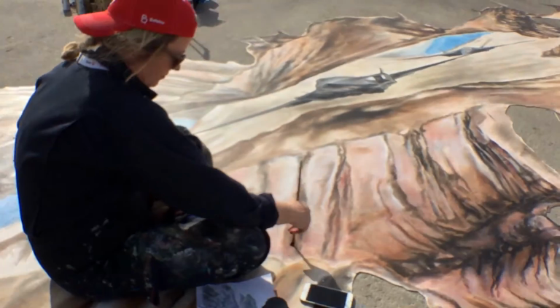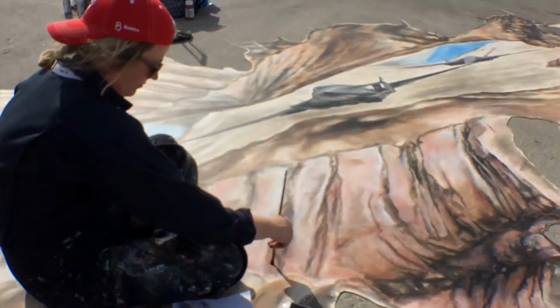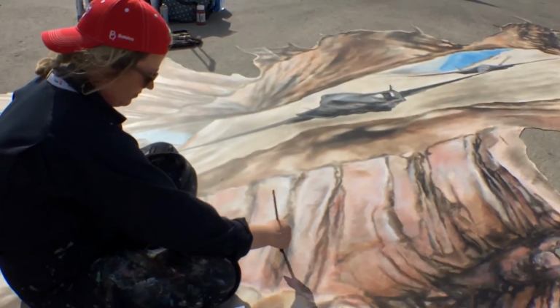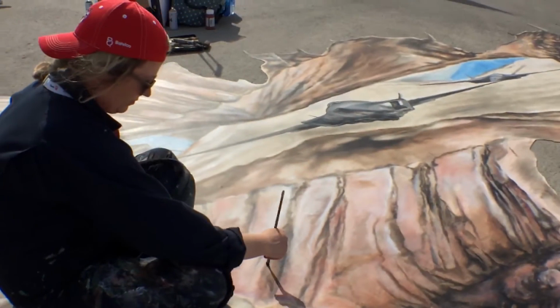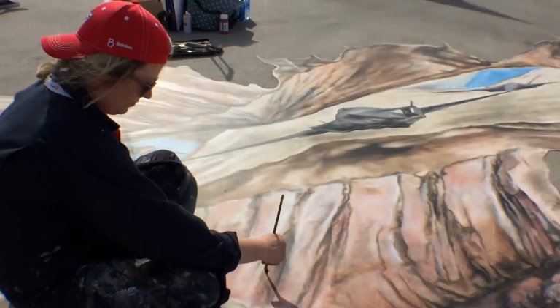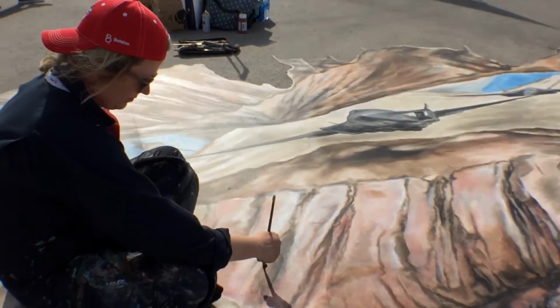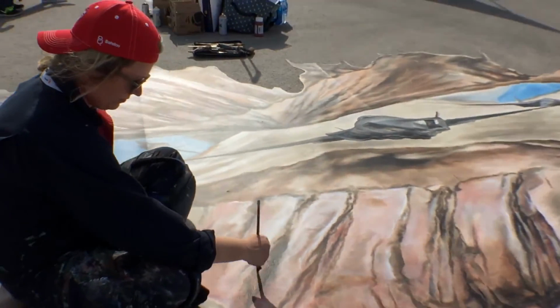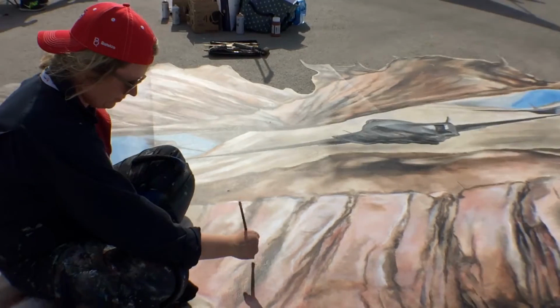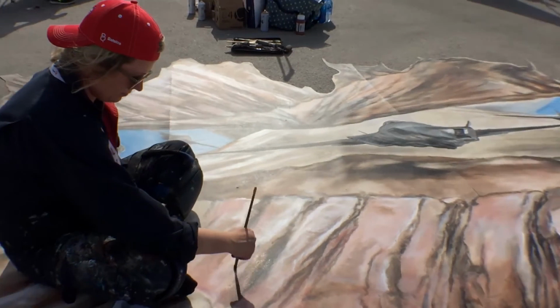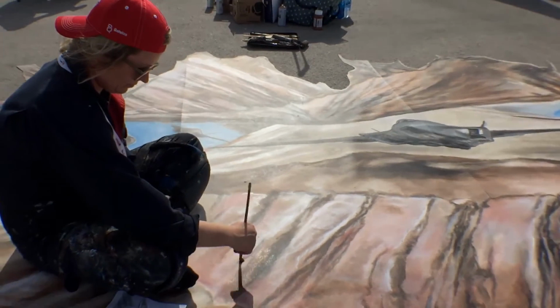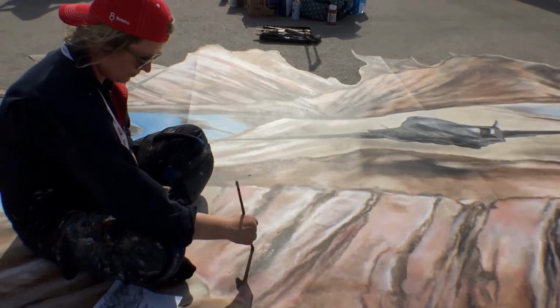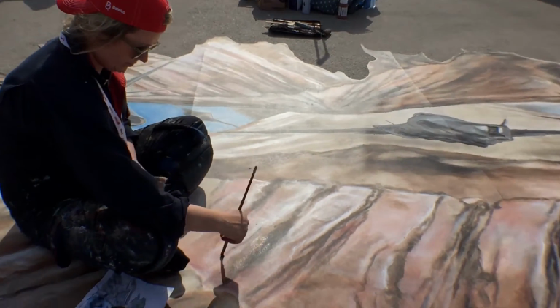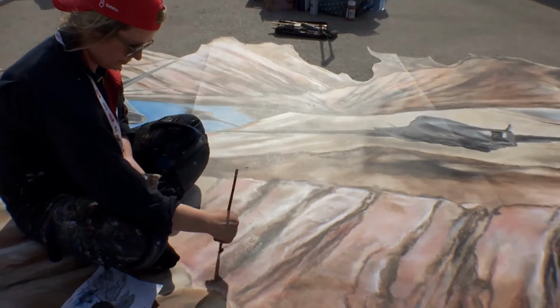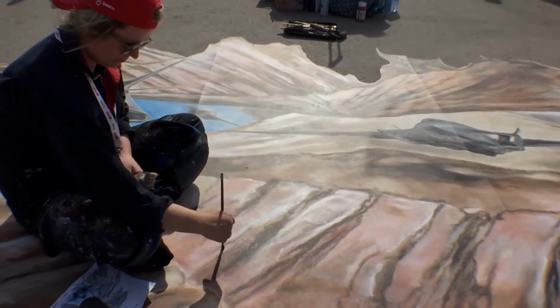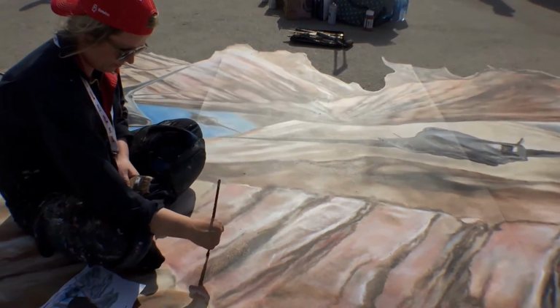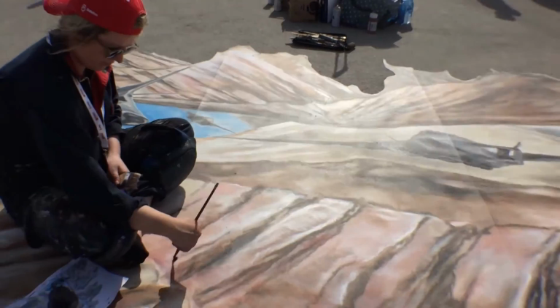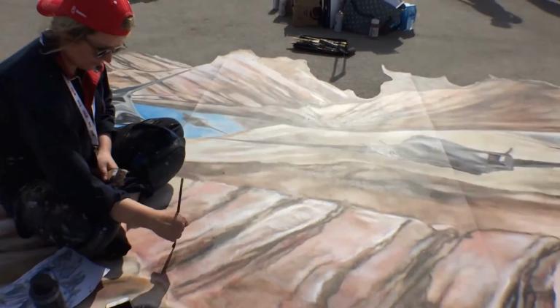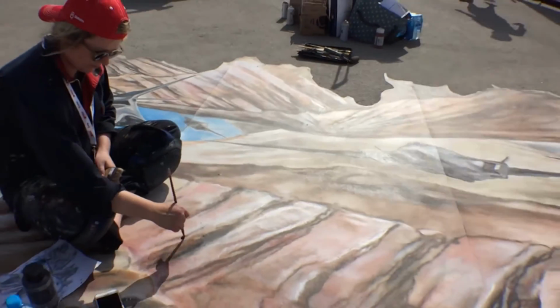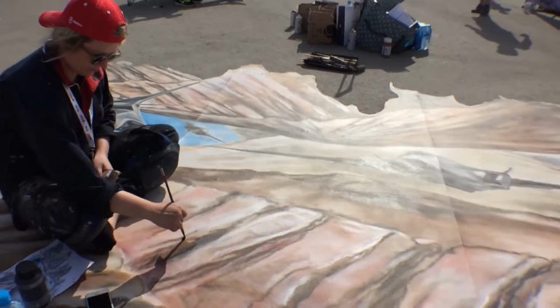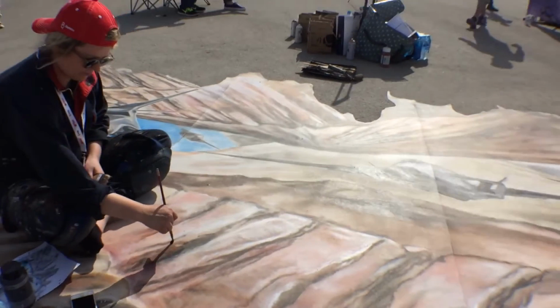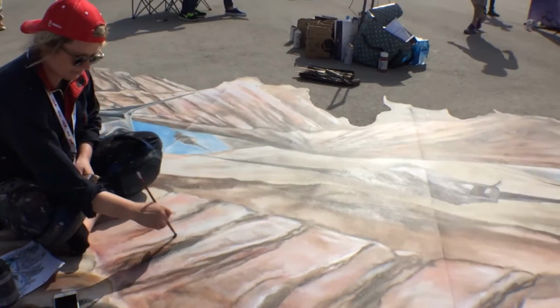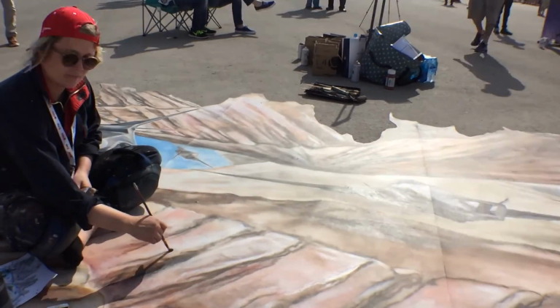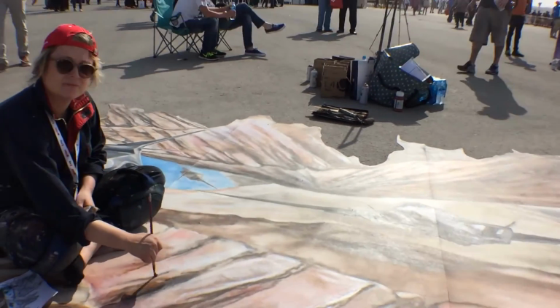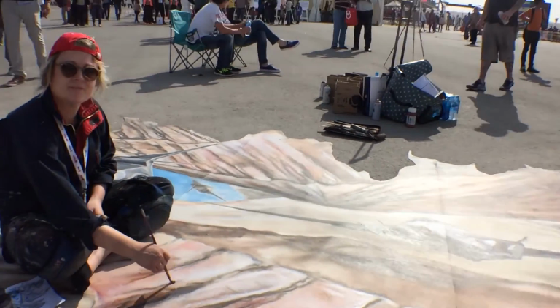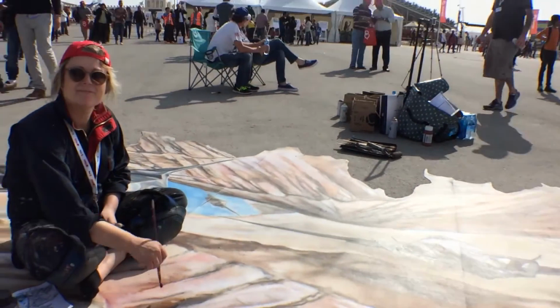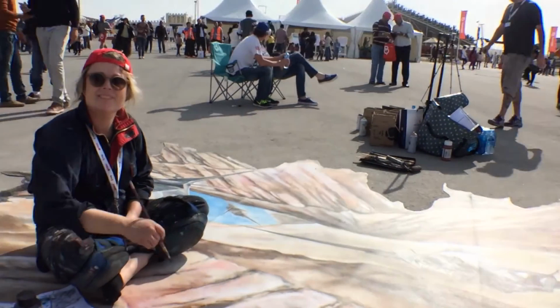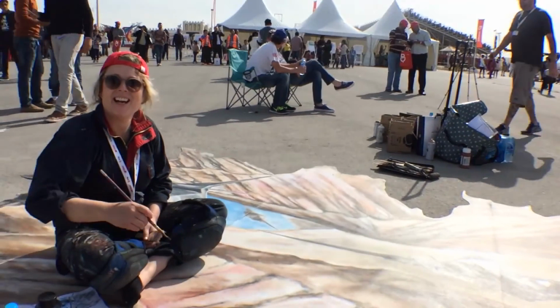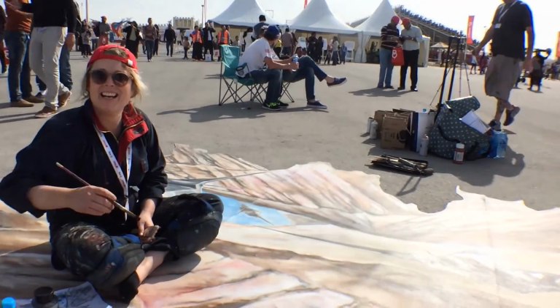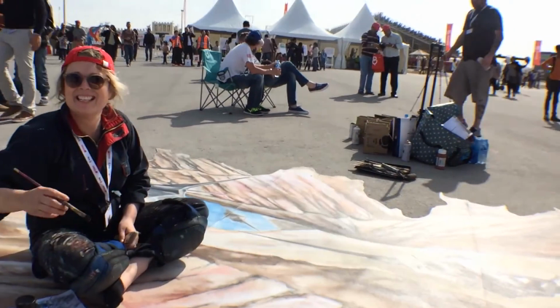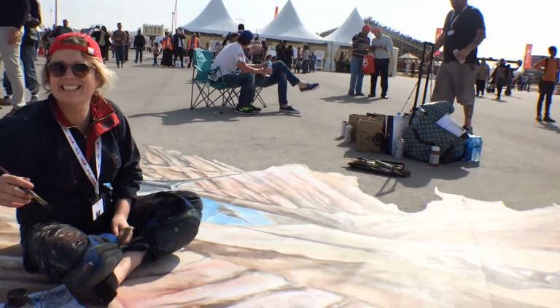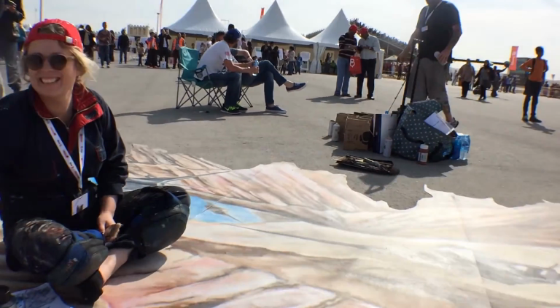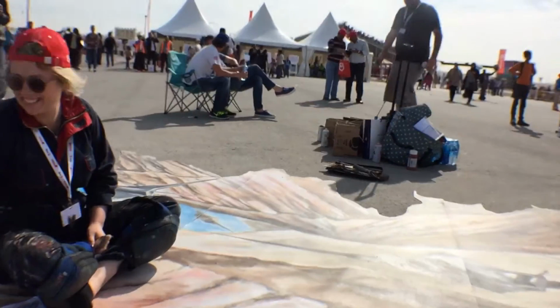Just real quick, I wanted to include some sample footage that I took at the 2016 Bahrain Air Show.